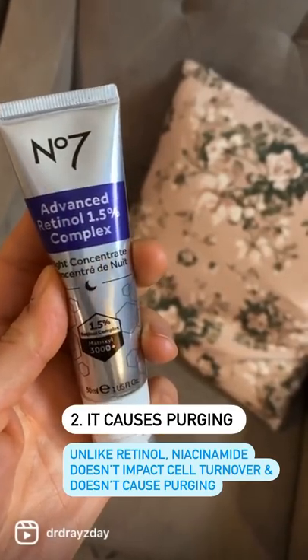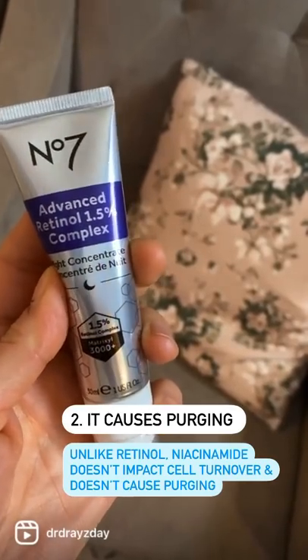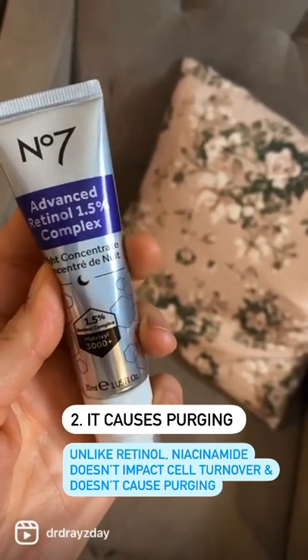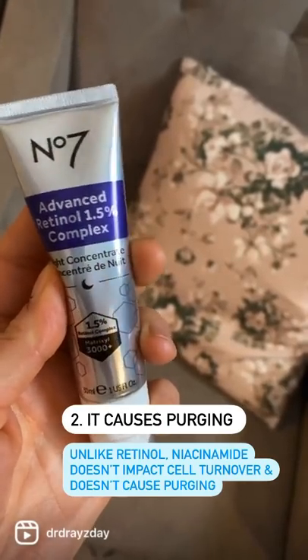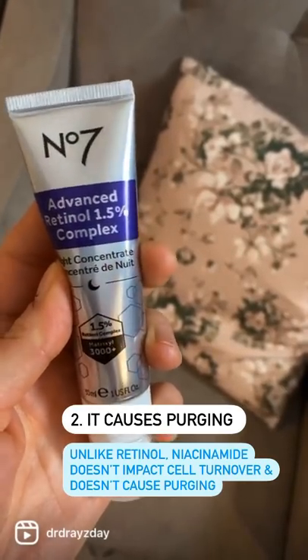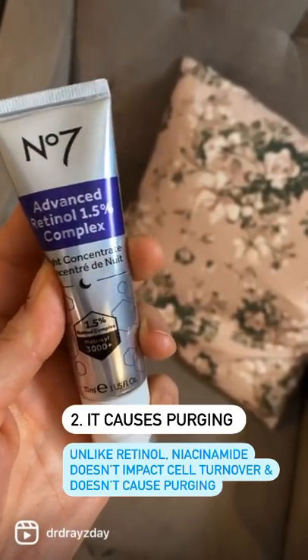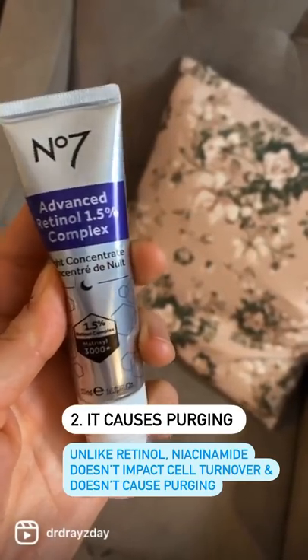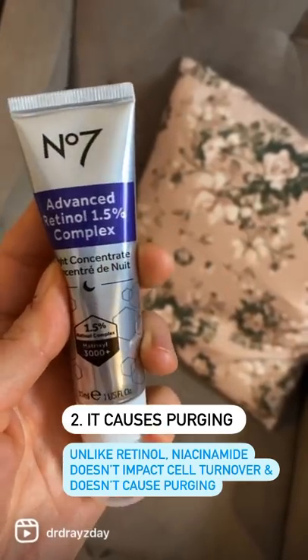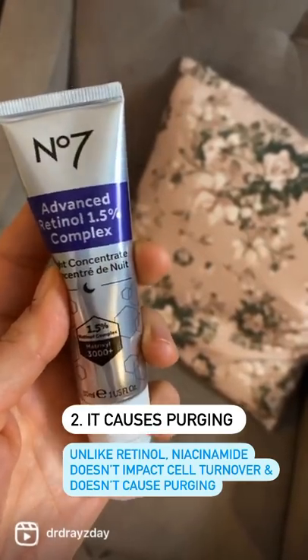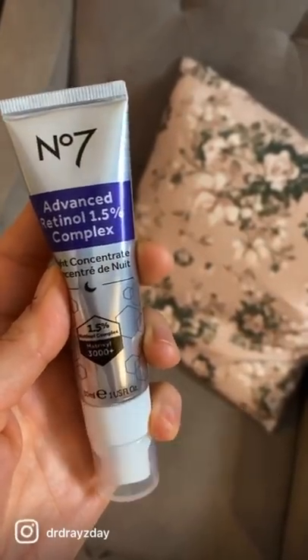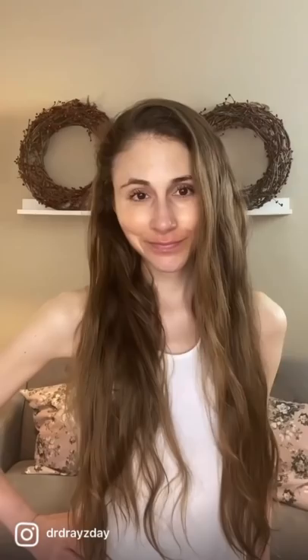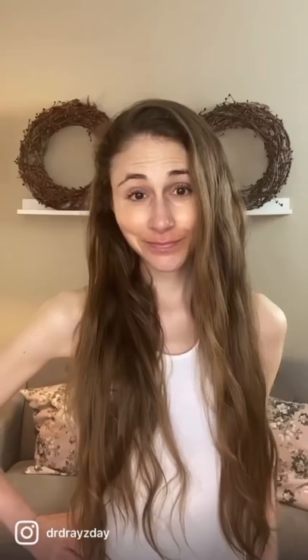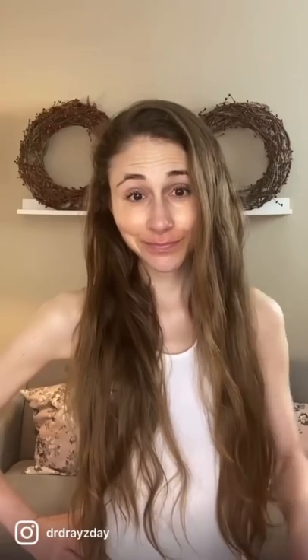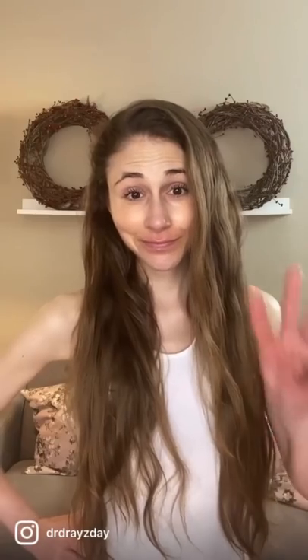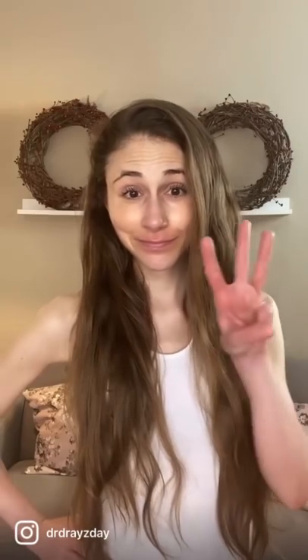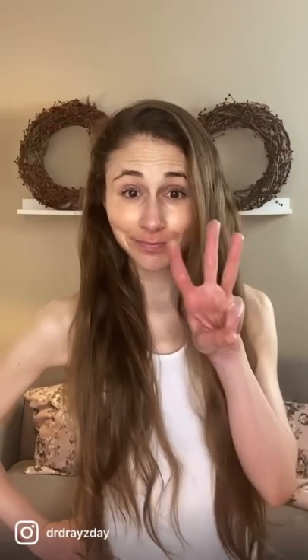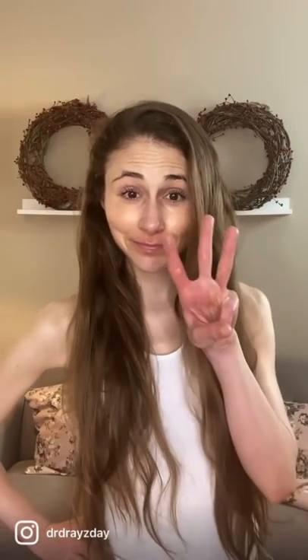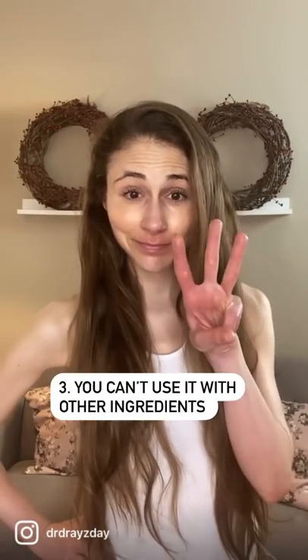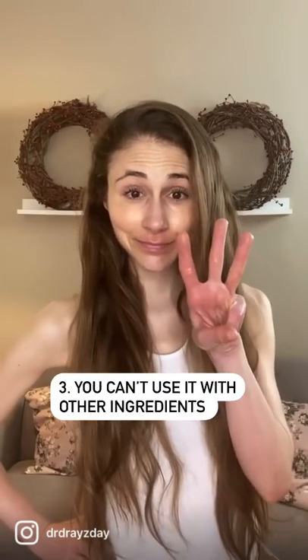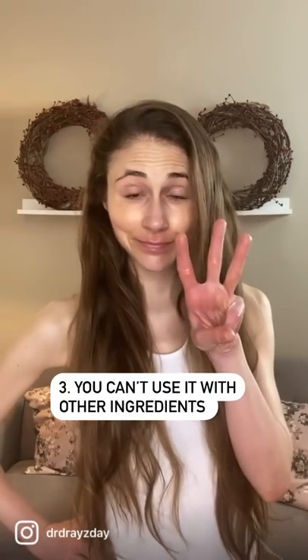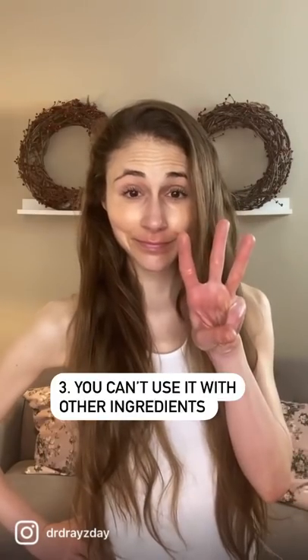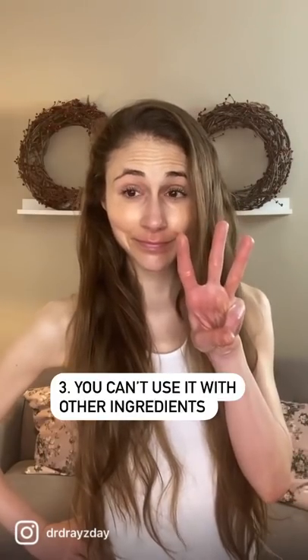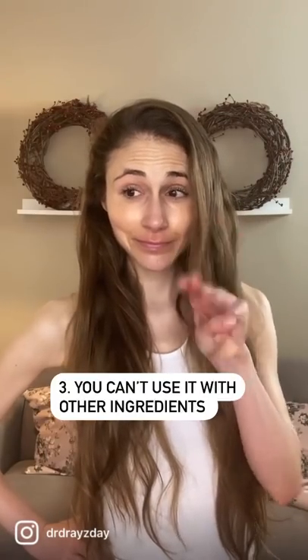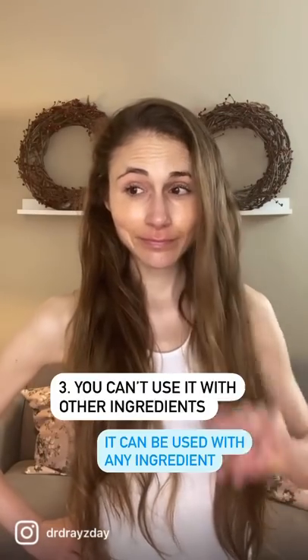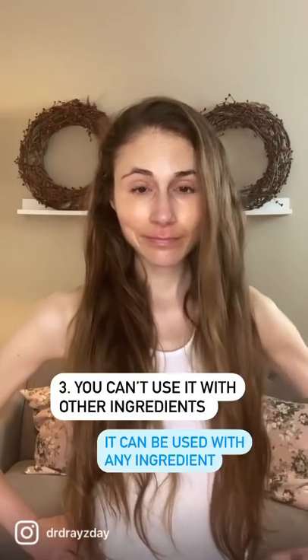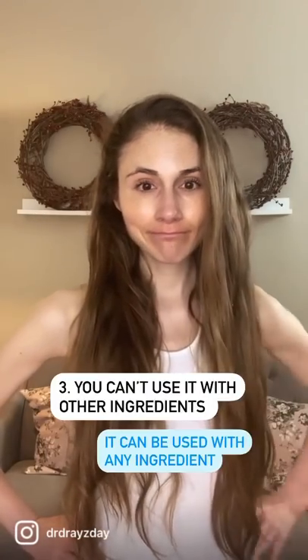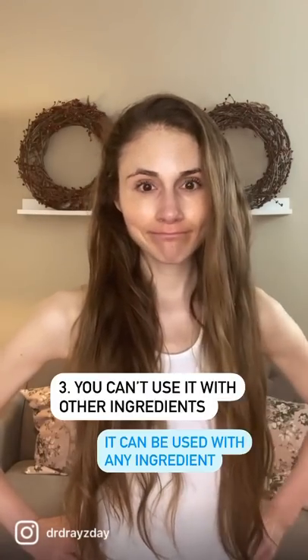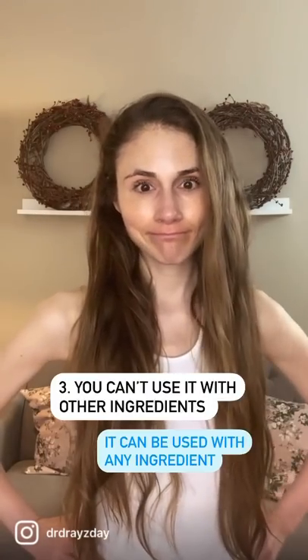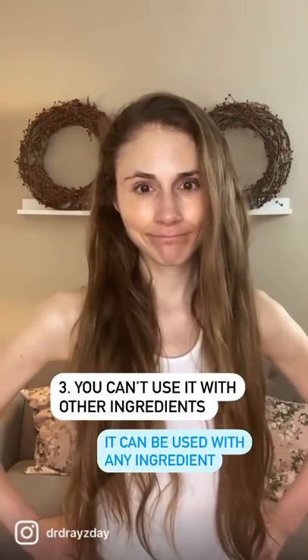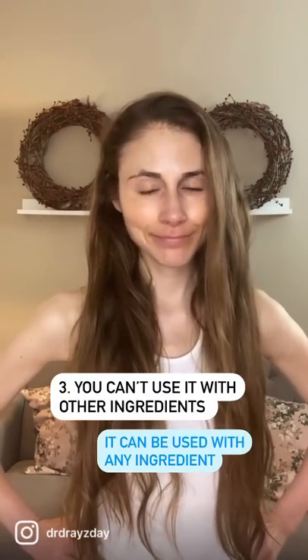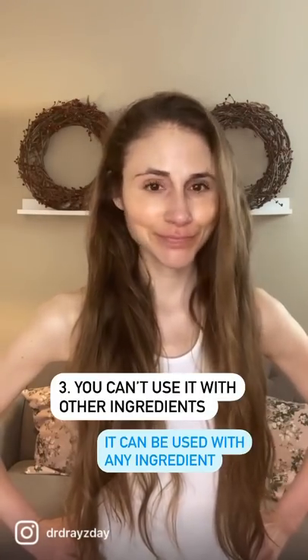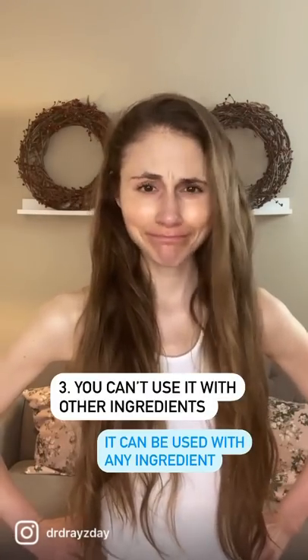Number three: you can't combine niacinamide with other ingredients. Truthfully, you can combine niacinamide with any ingredient.